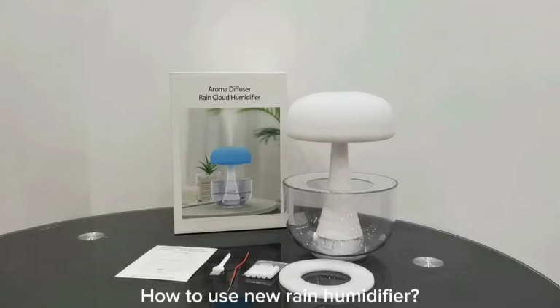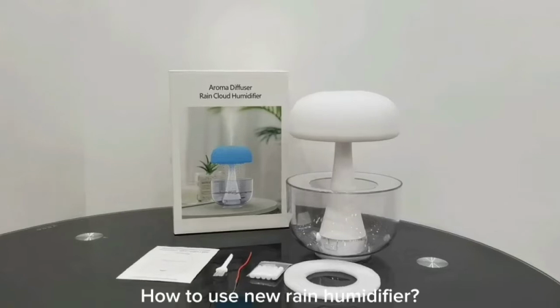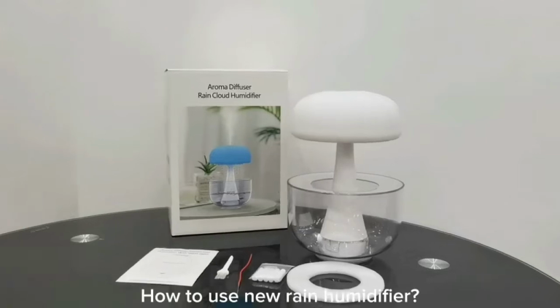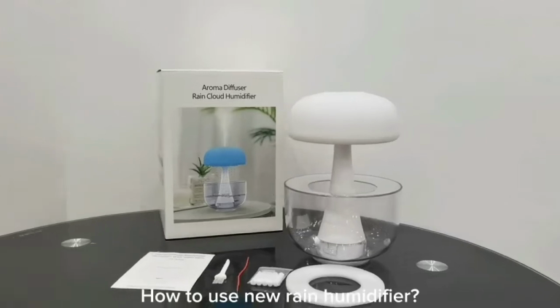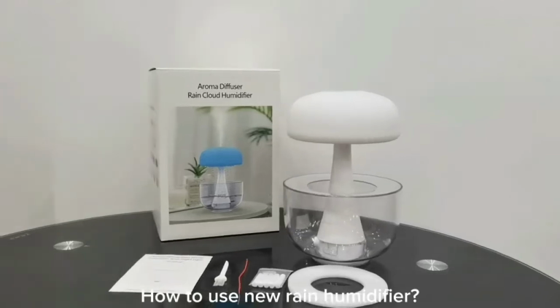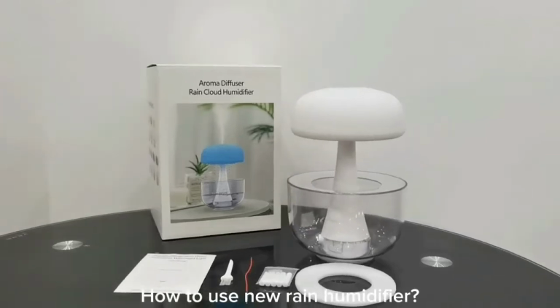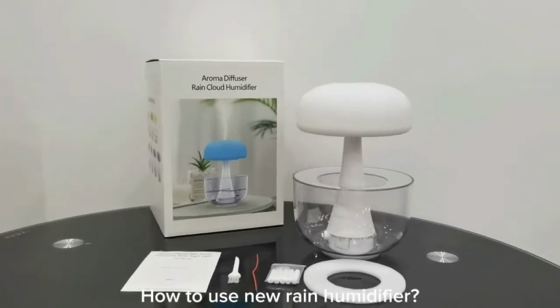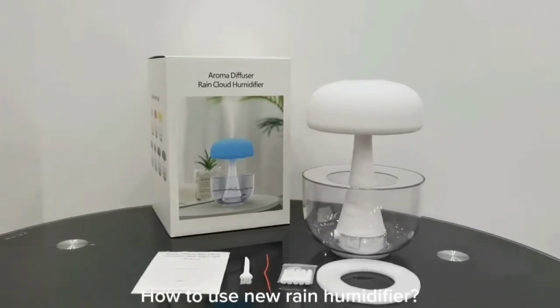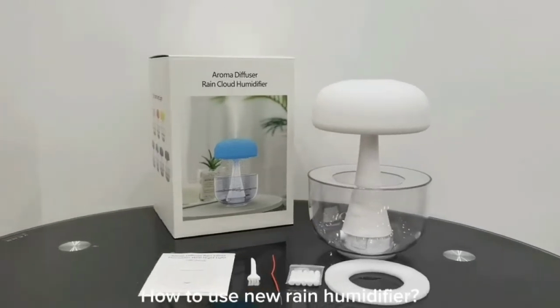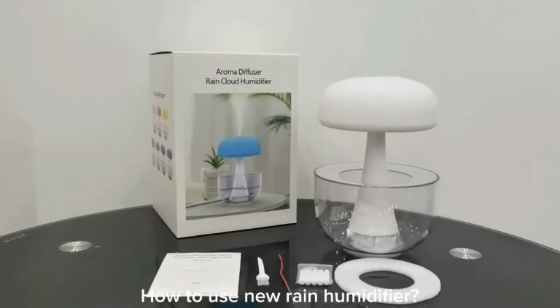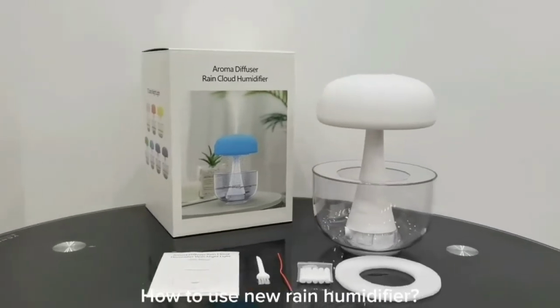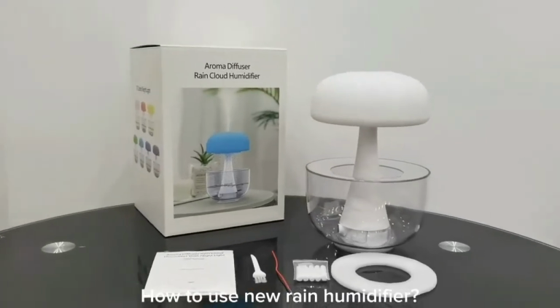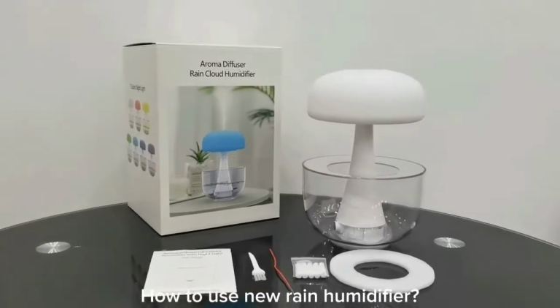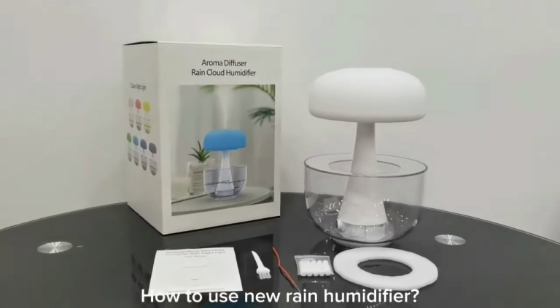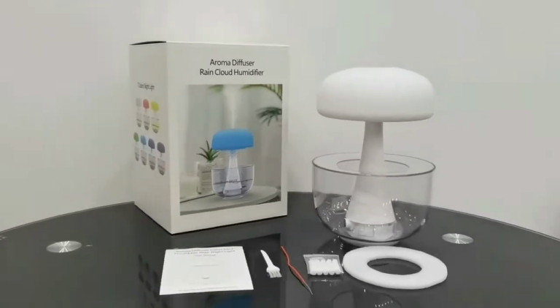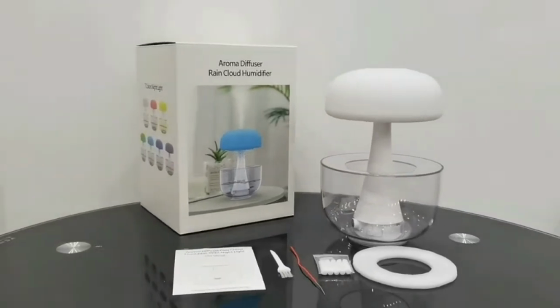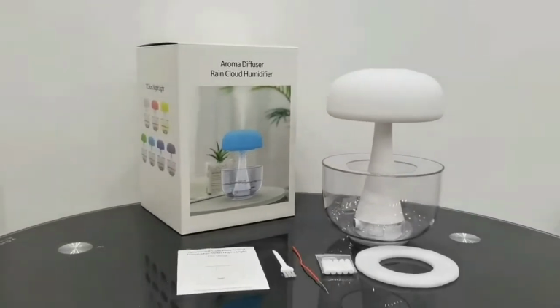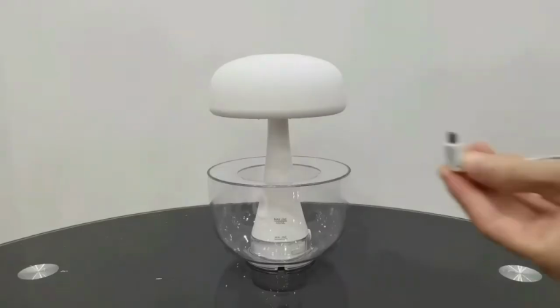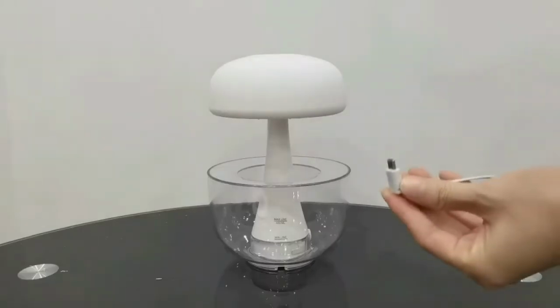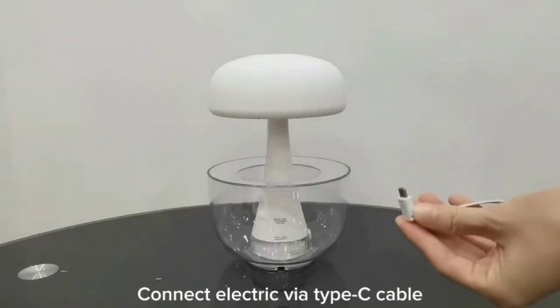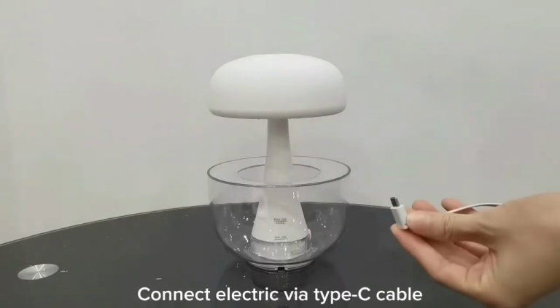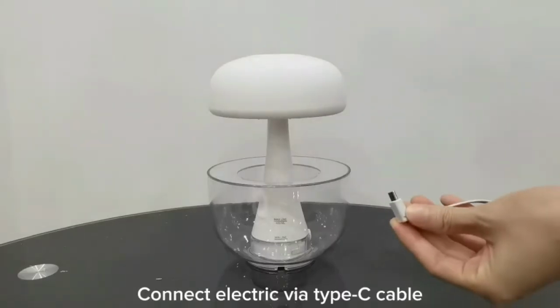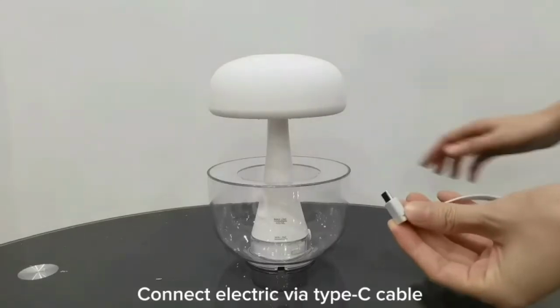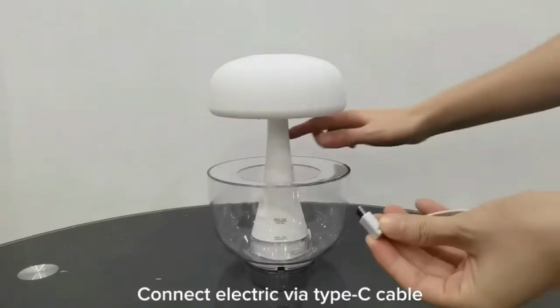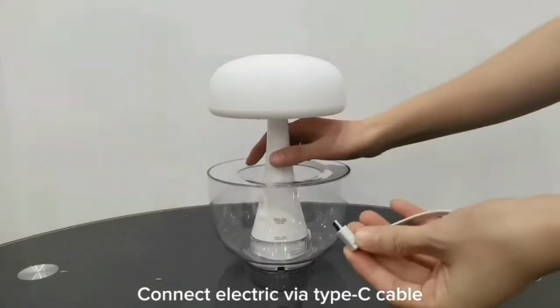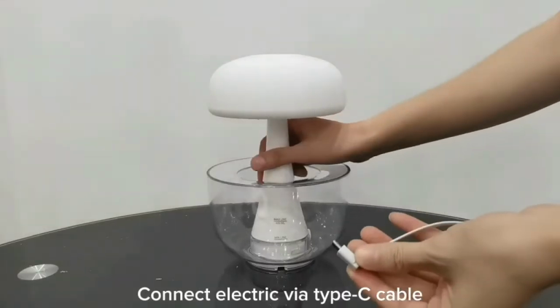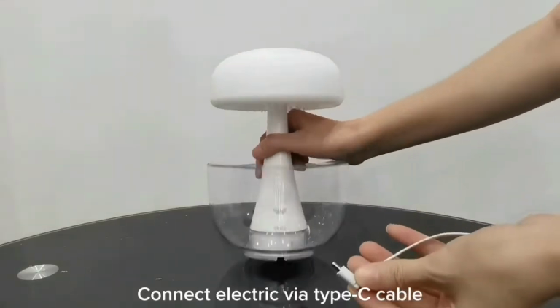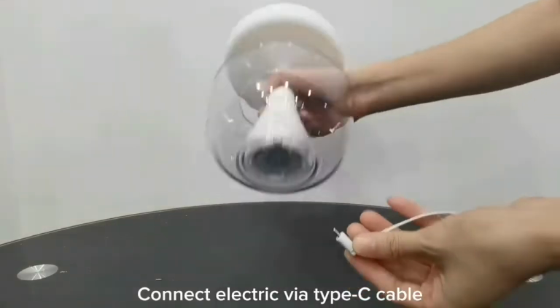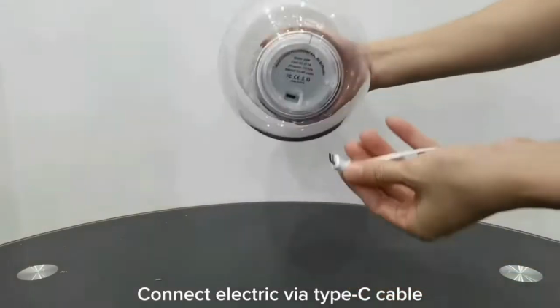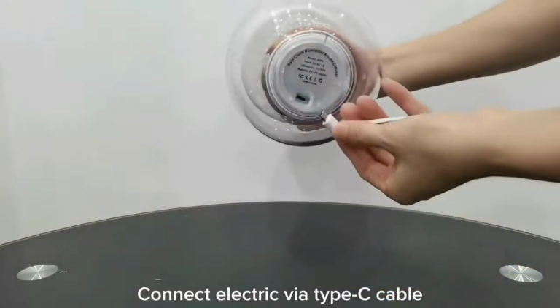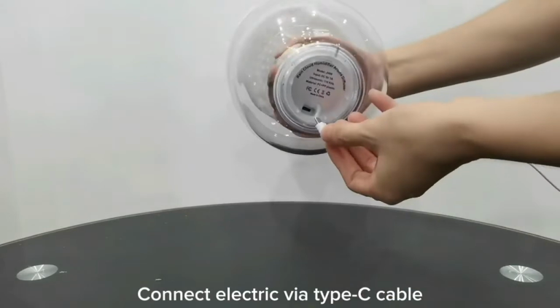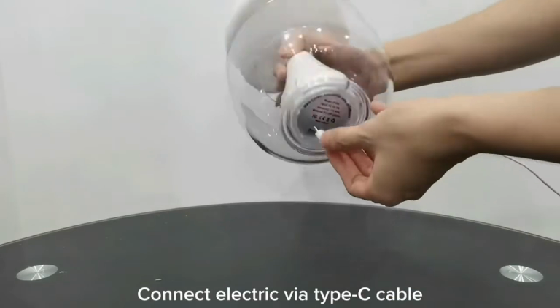How to use the New Rain Humidifier. Connect electric via Type-C cable.